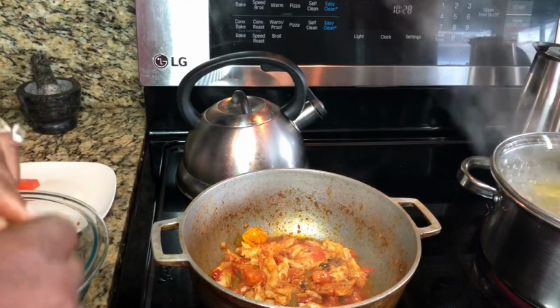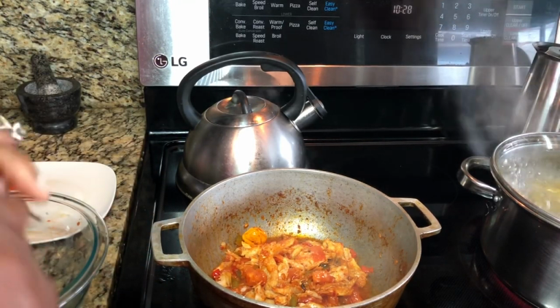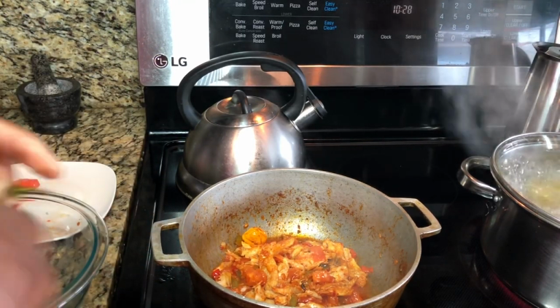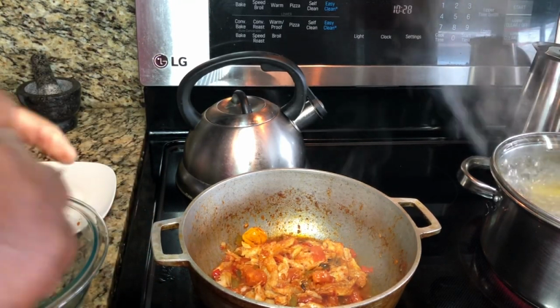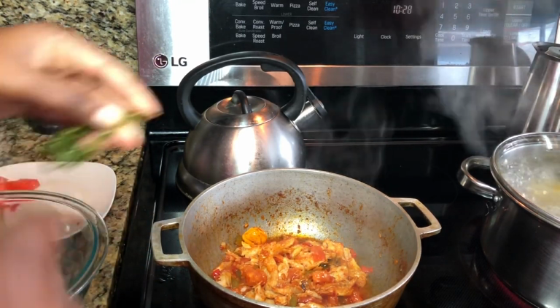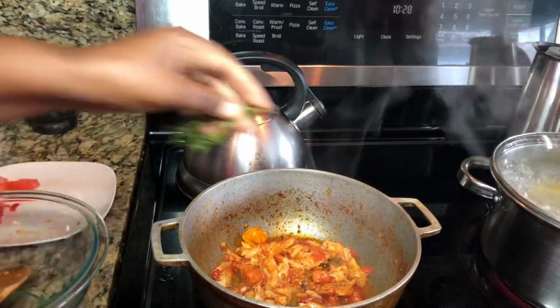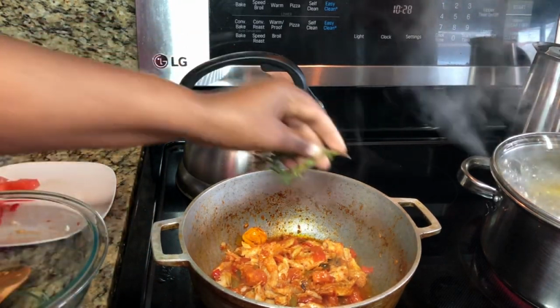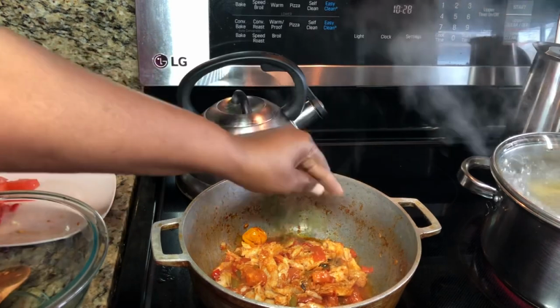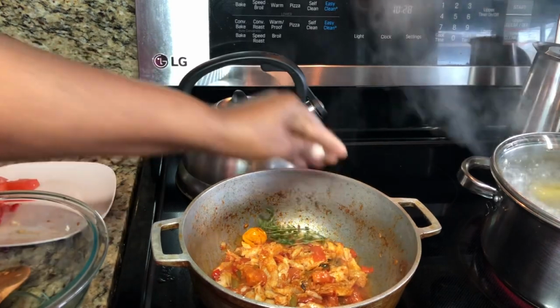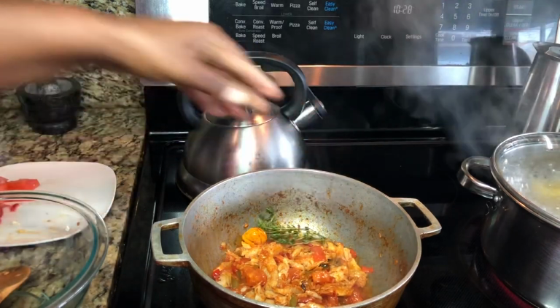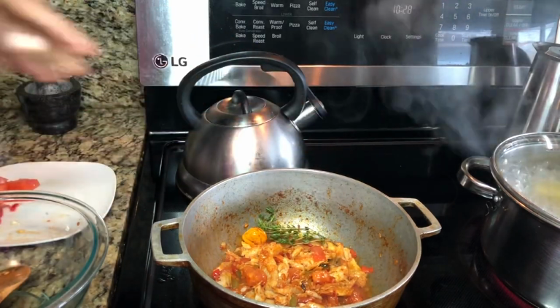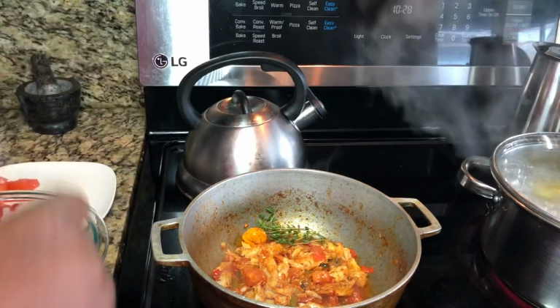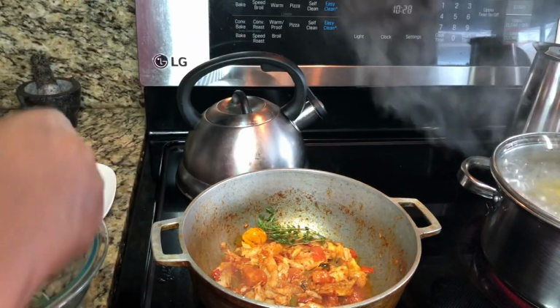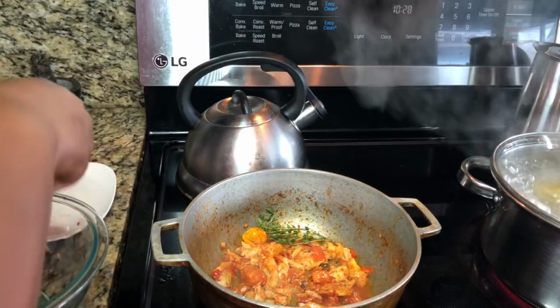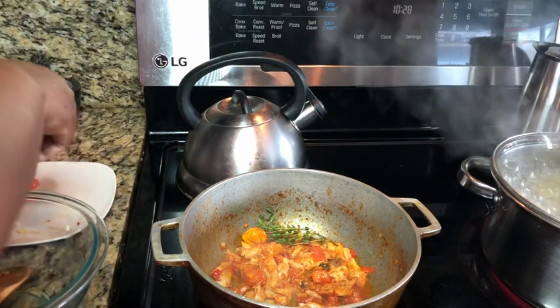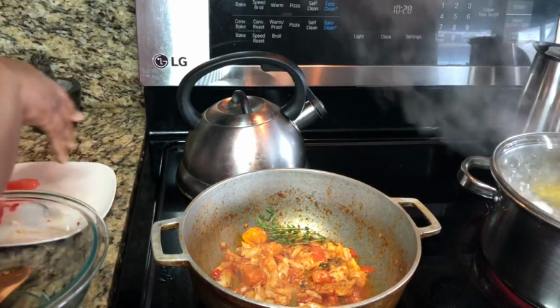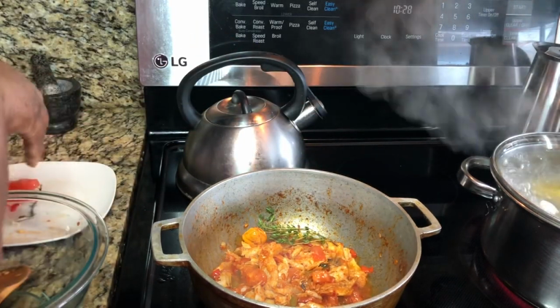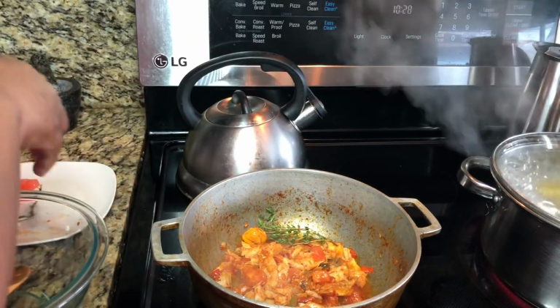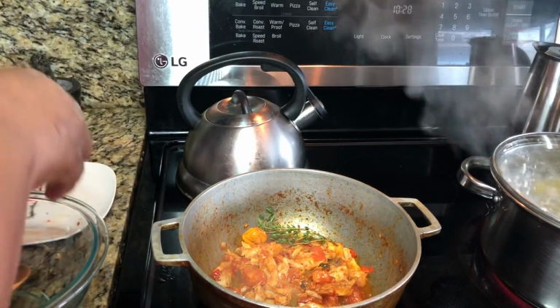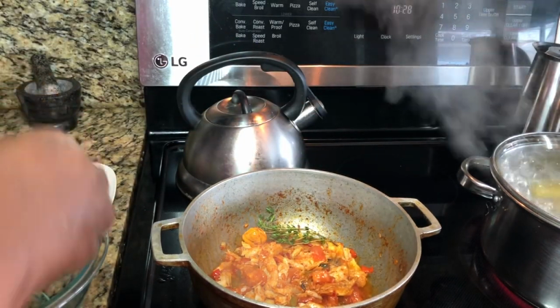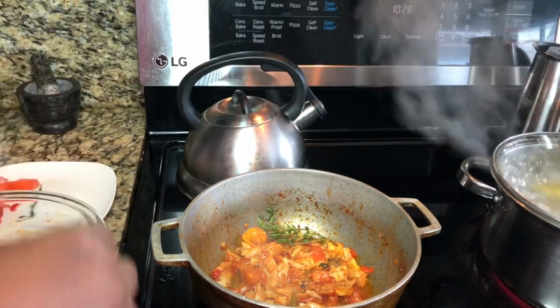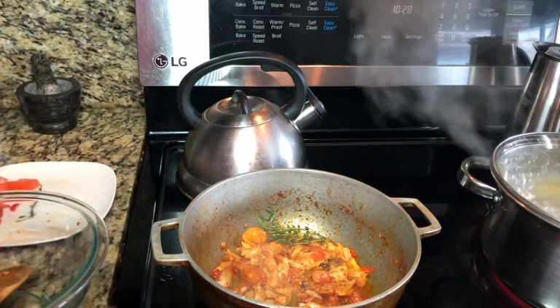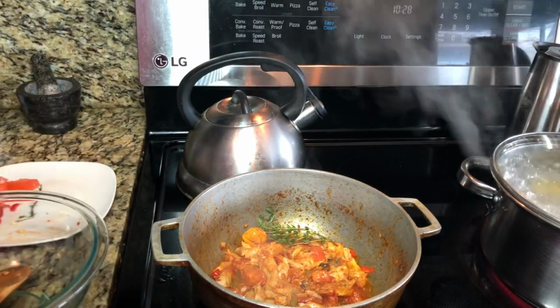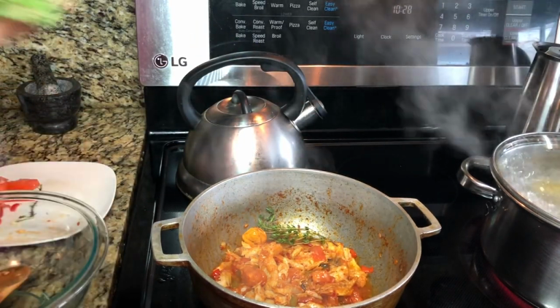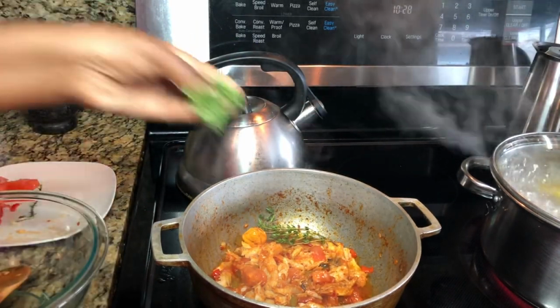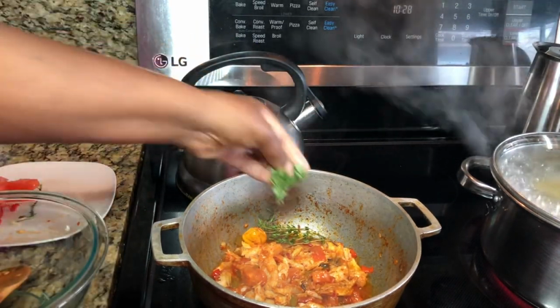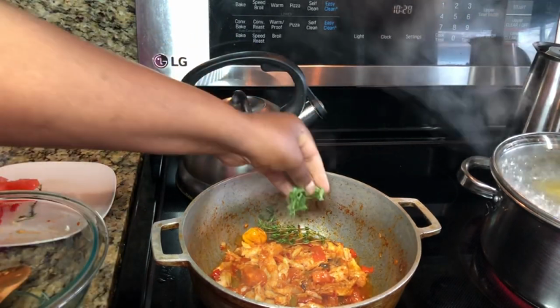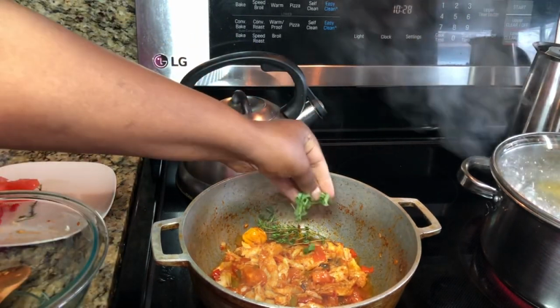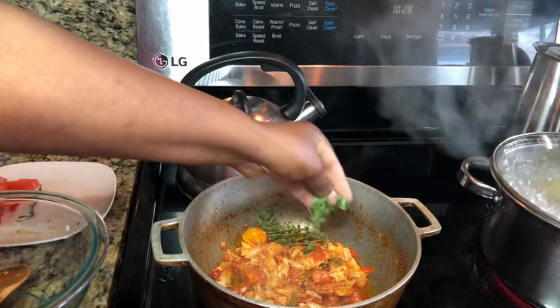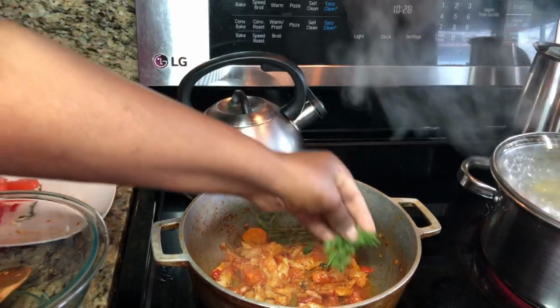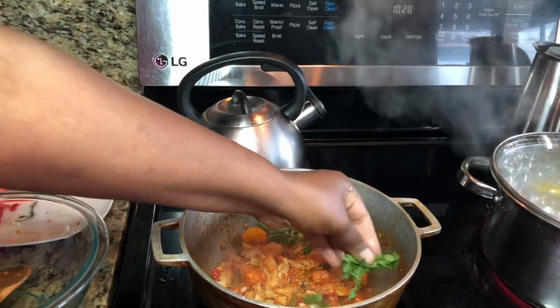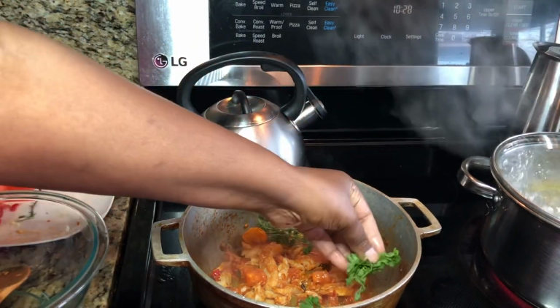I'm going to add my thyme and some fresh parsley — all of these natural ingredients are going to bring a lot of flavor.